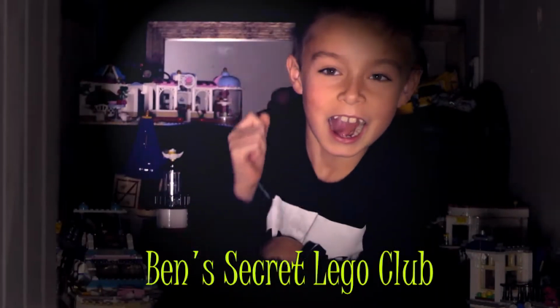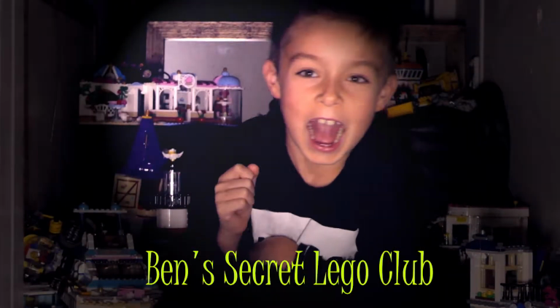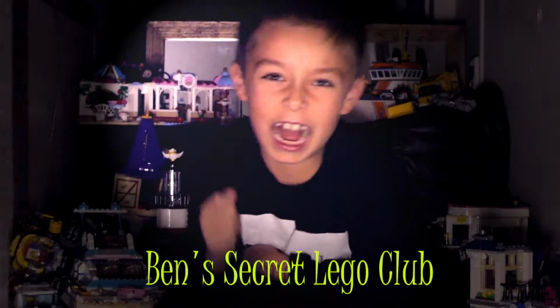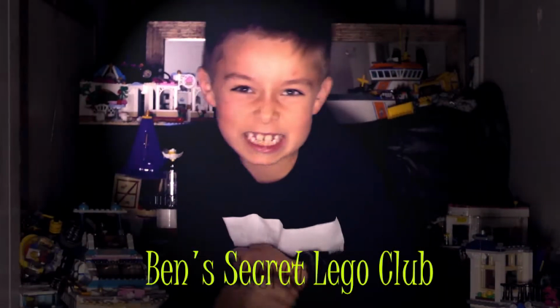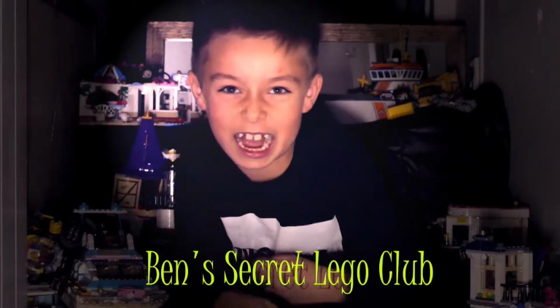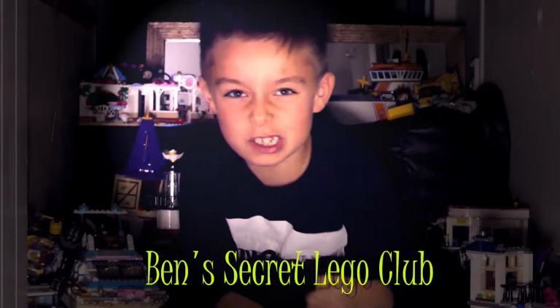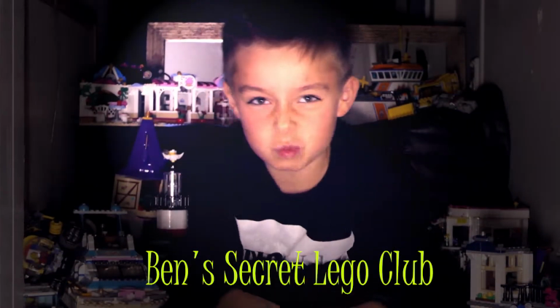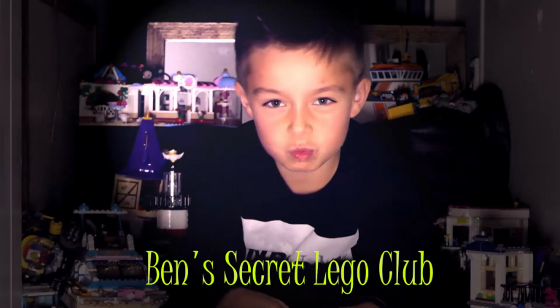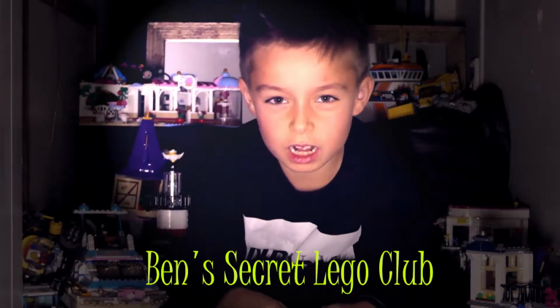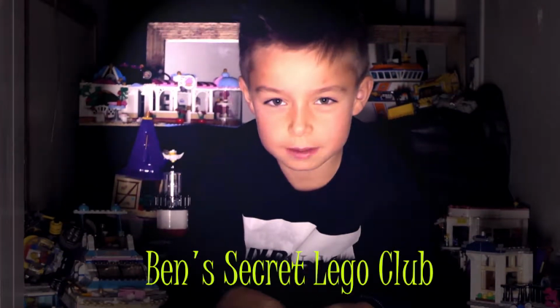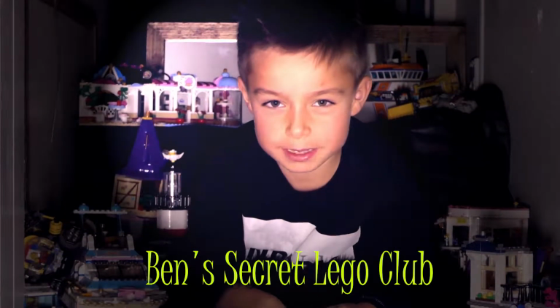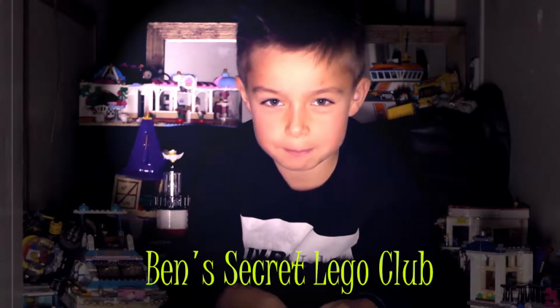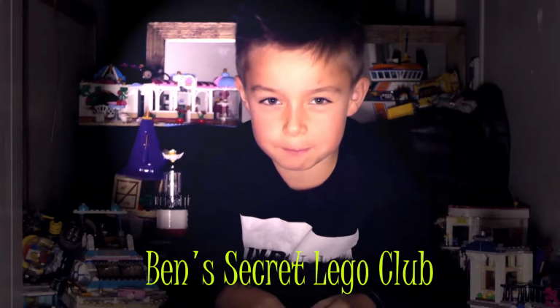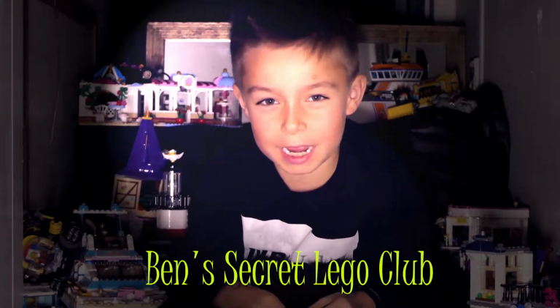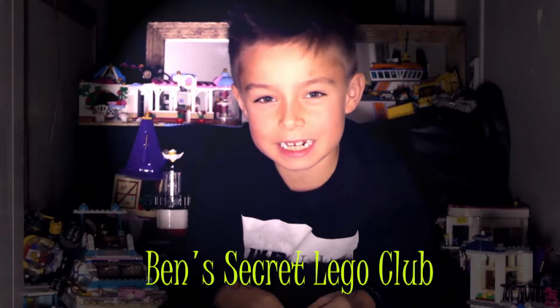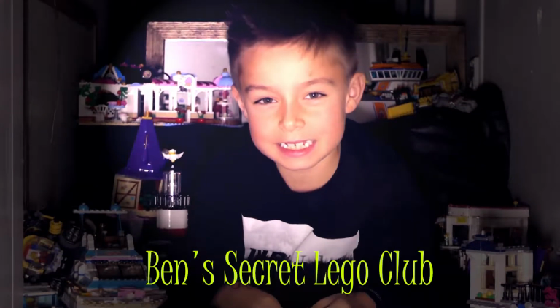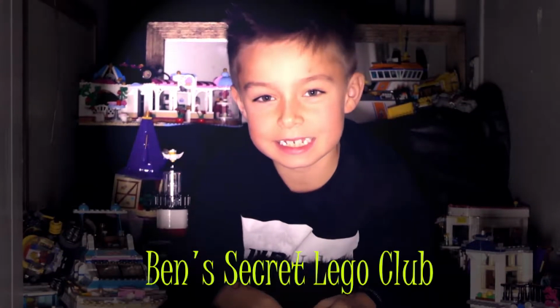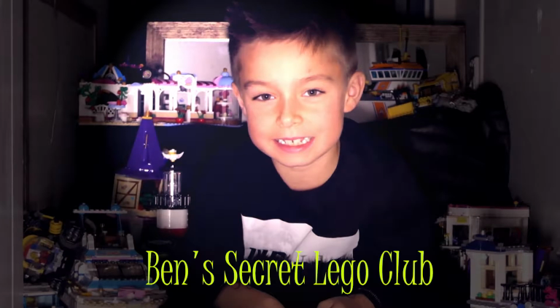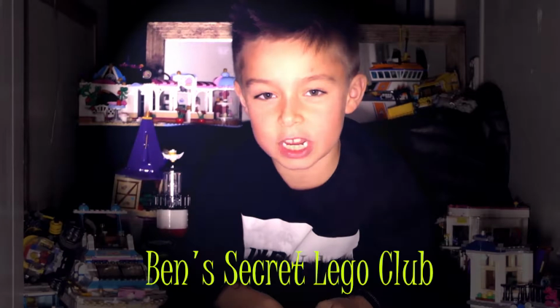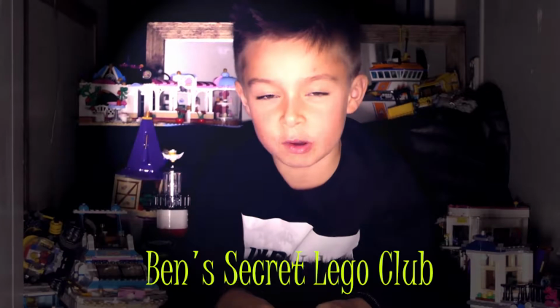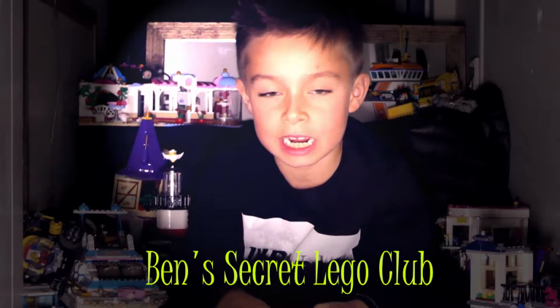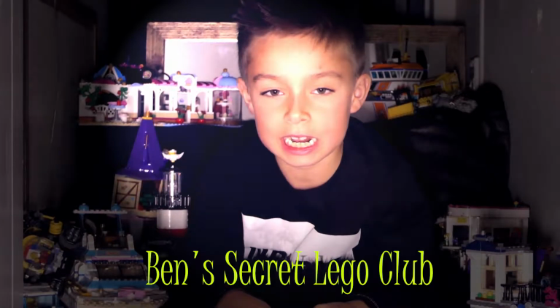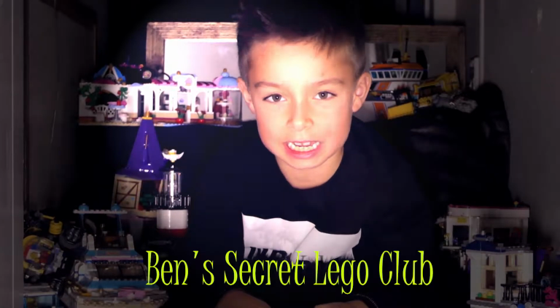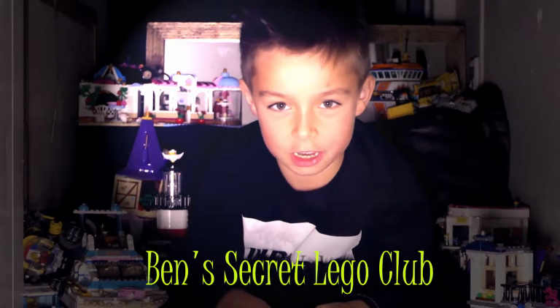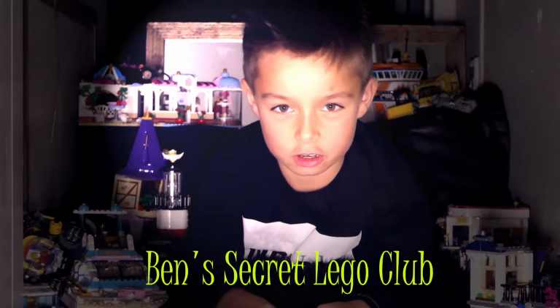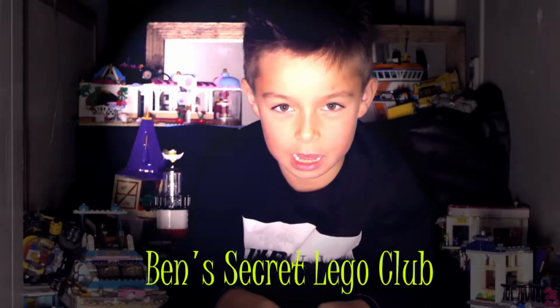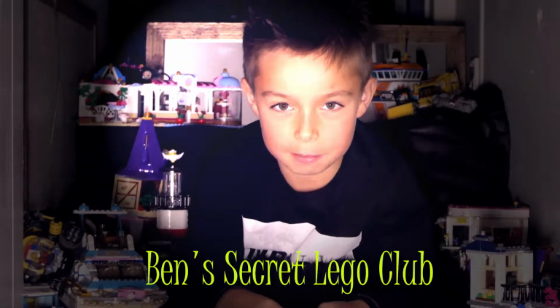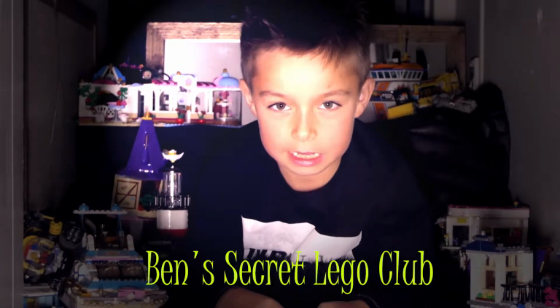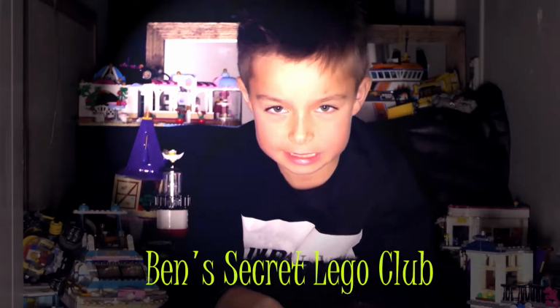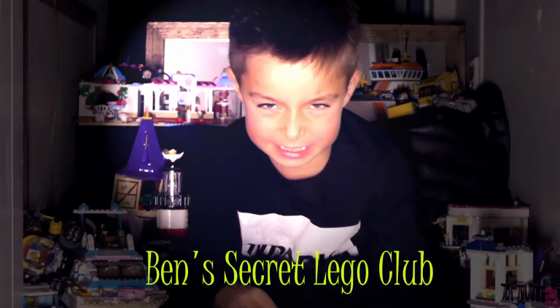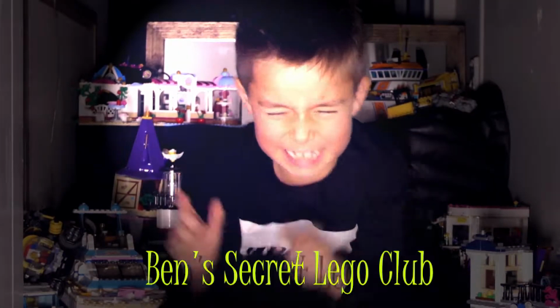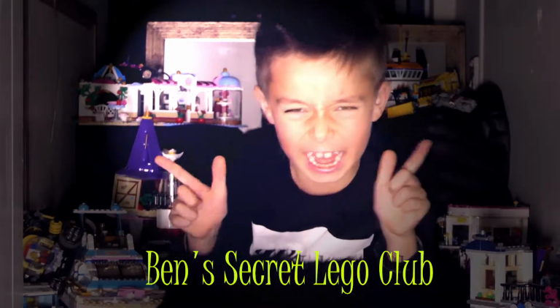Hi guys, welcome to BAM's Secret Lego Club. Yeah!